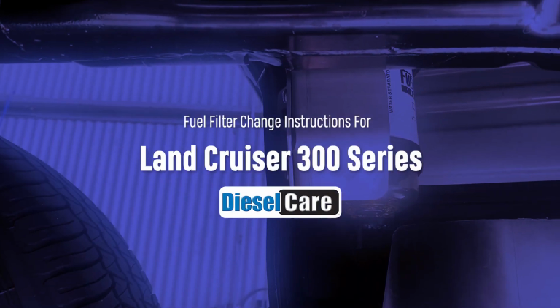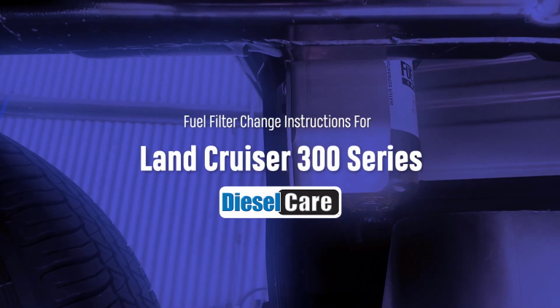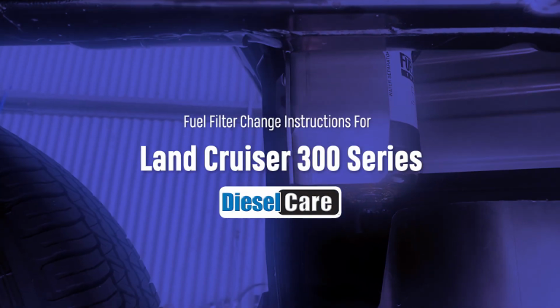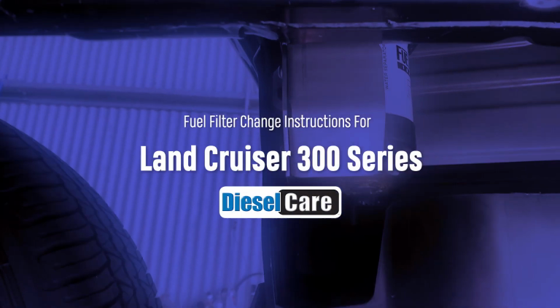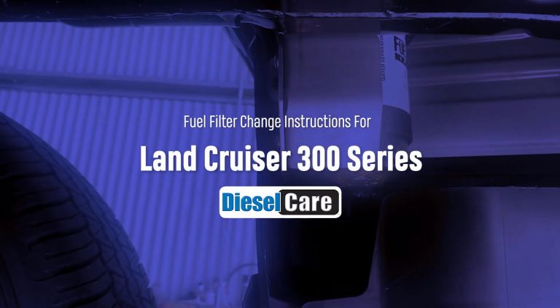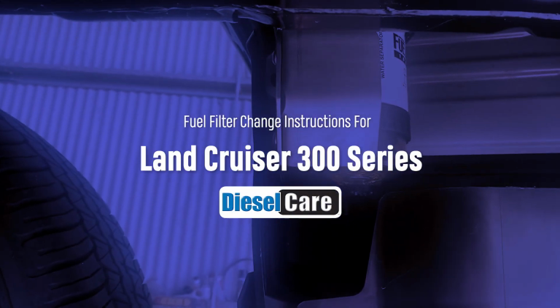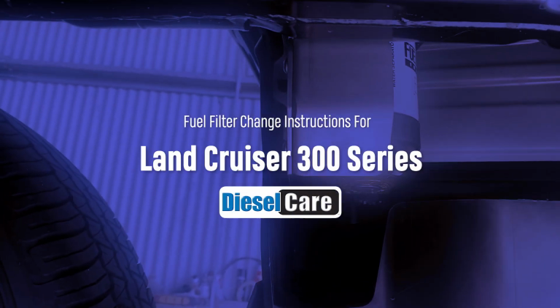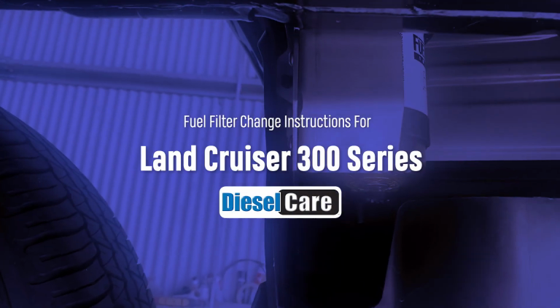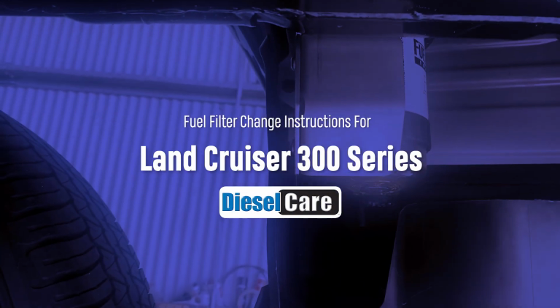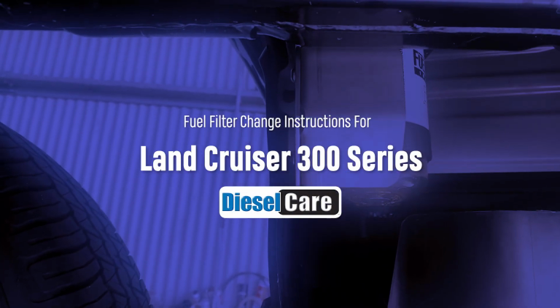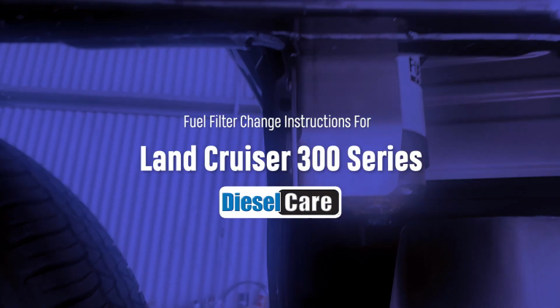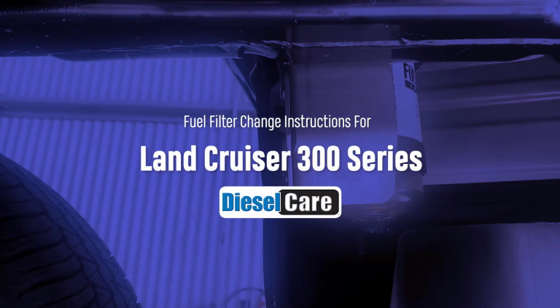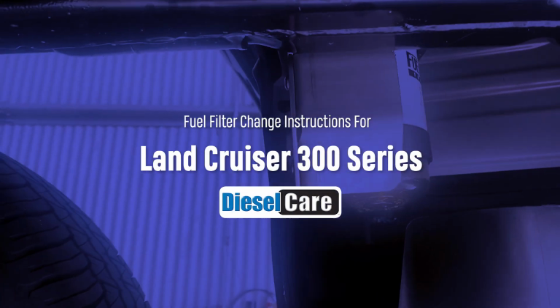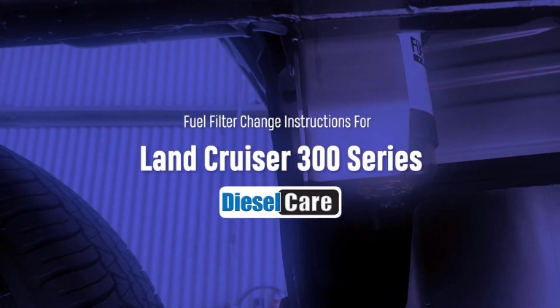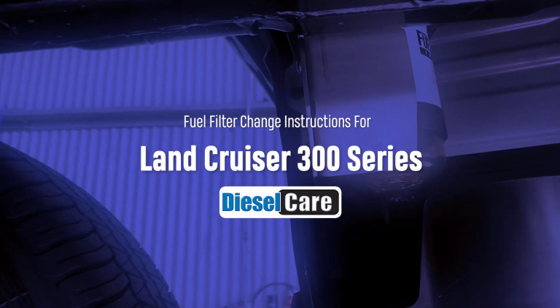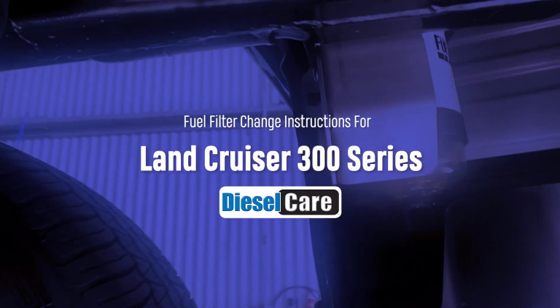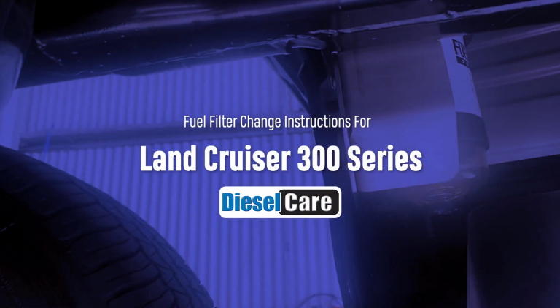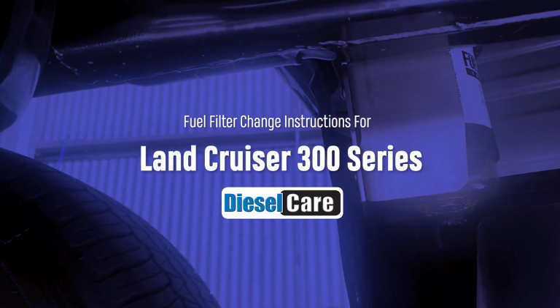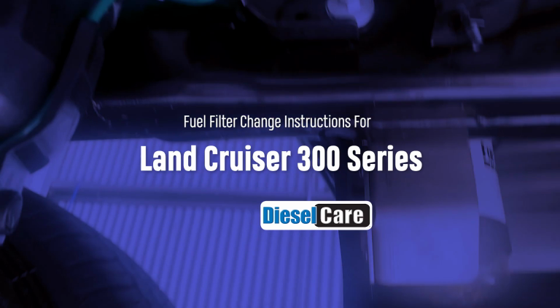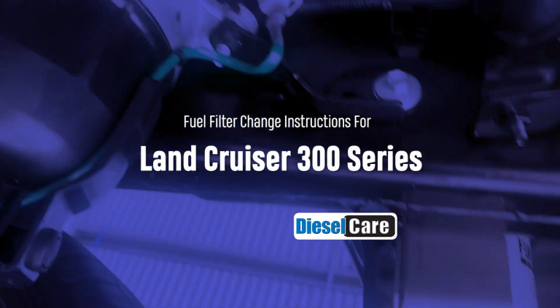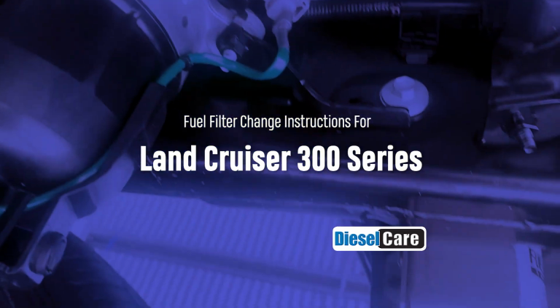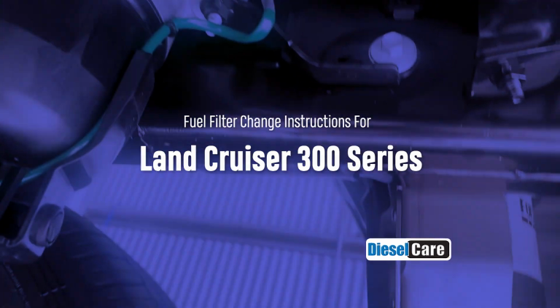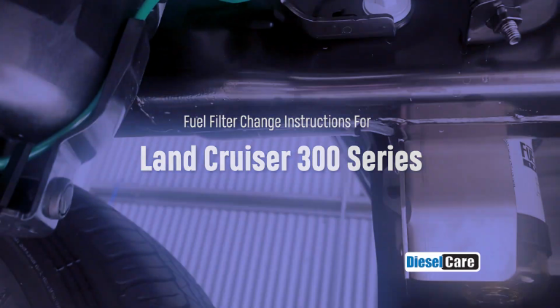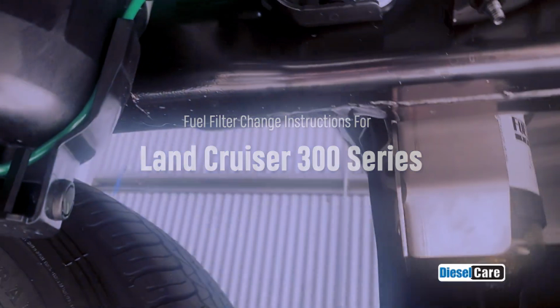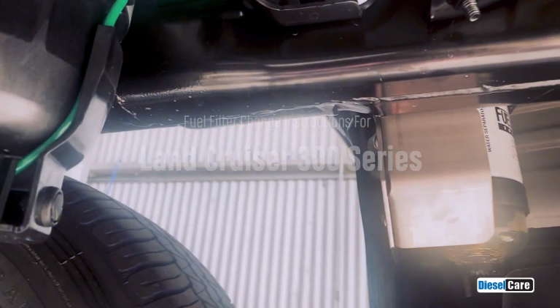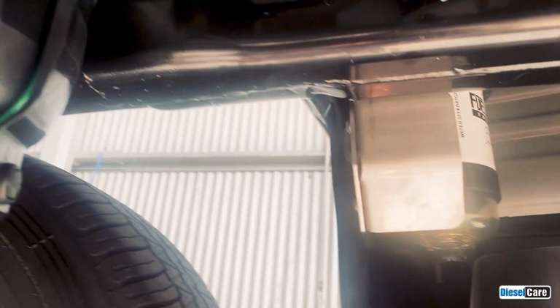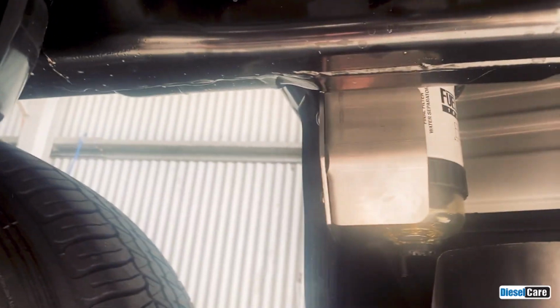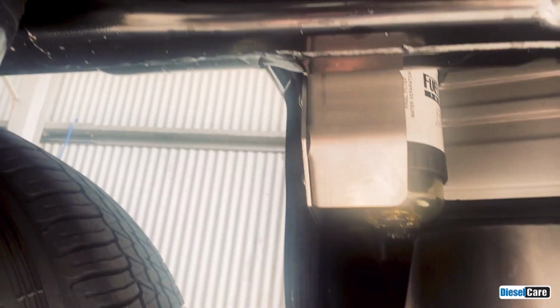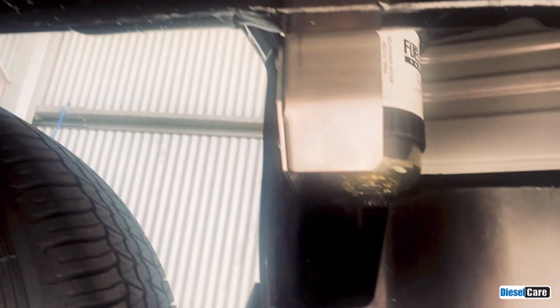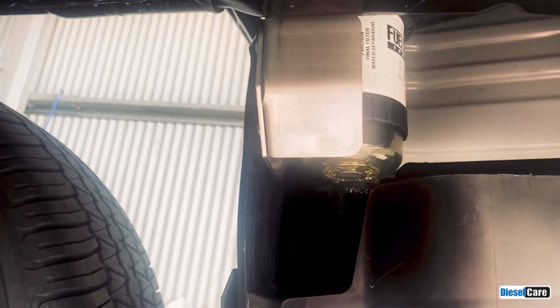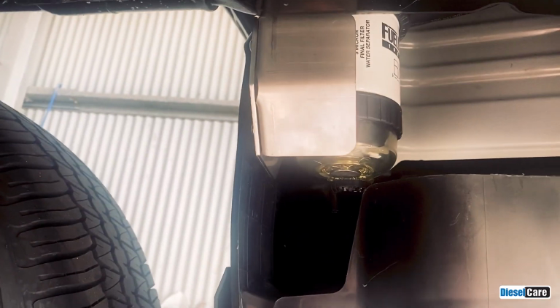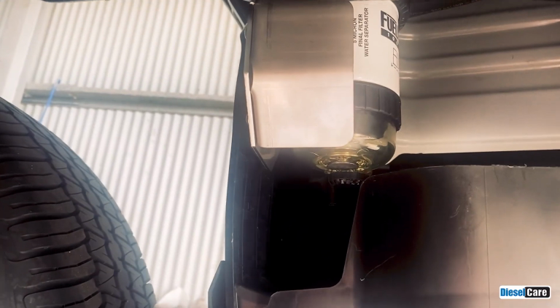I'm just going to do a video on how to change the fuel filter on the new 300 series Landcruiser.